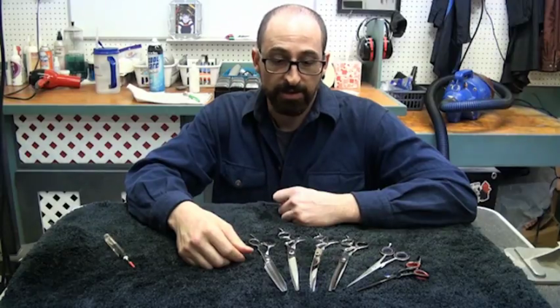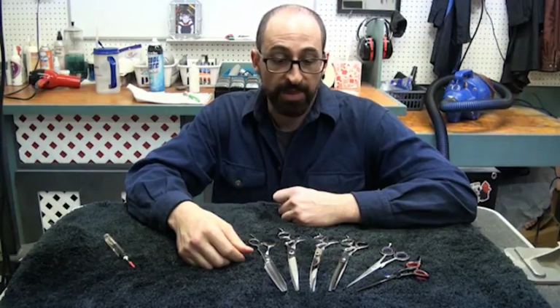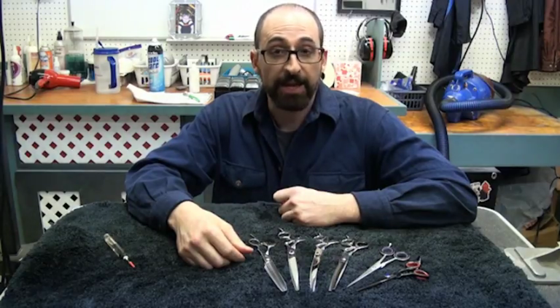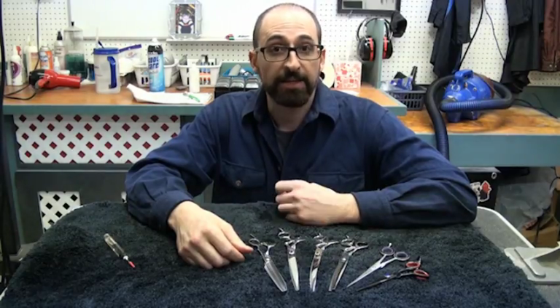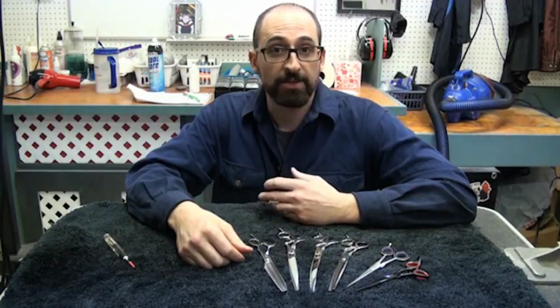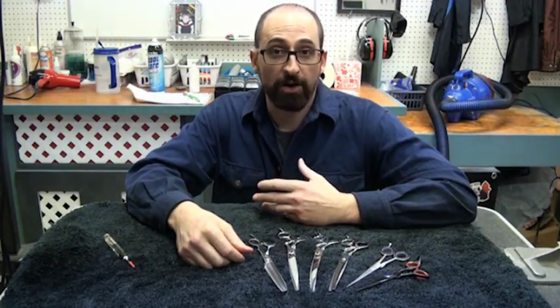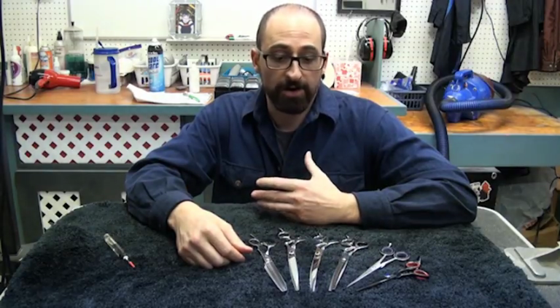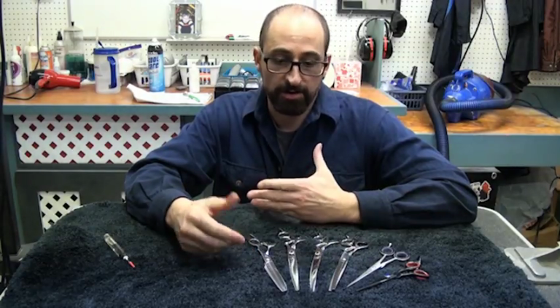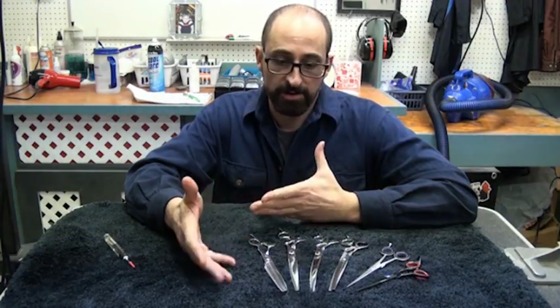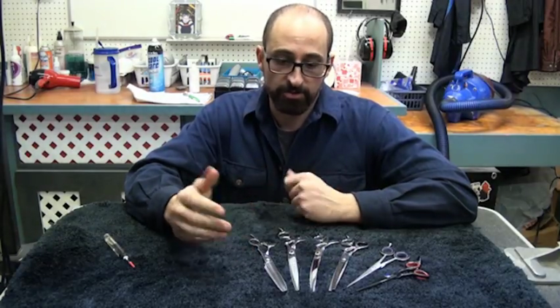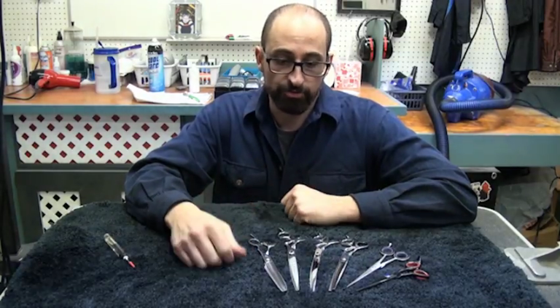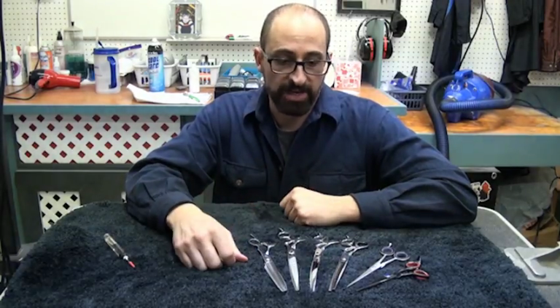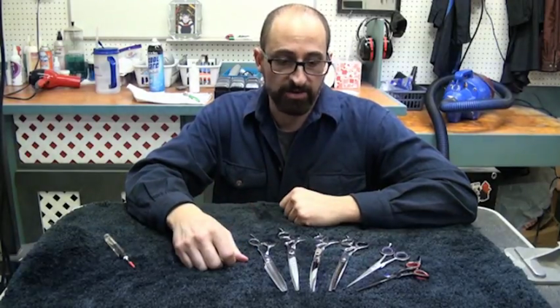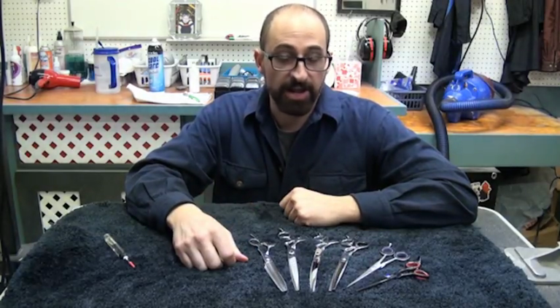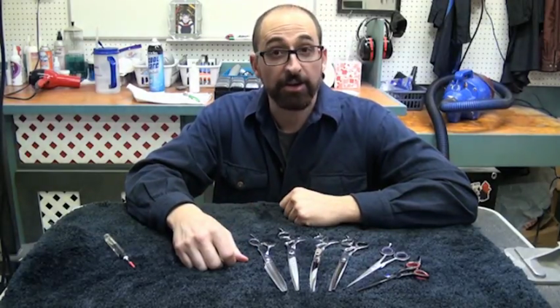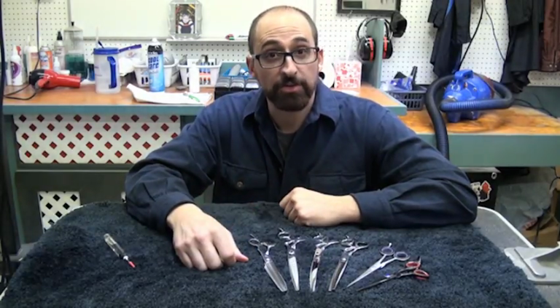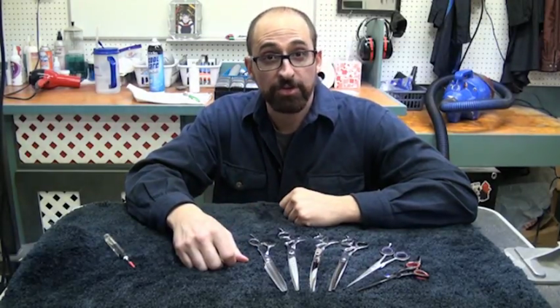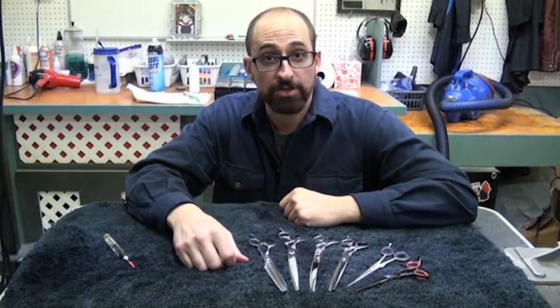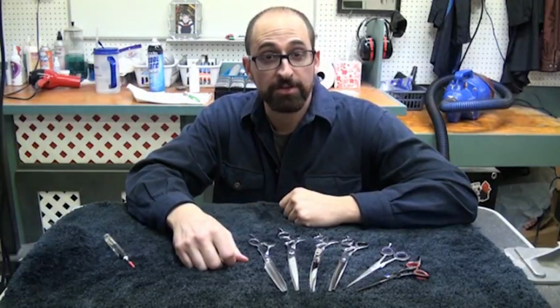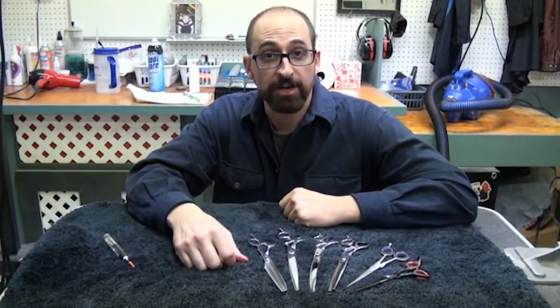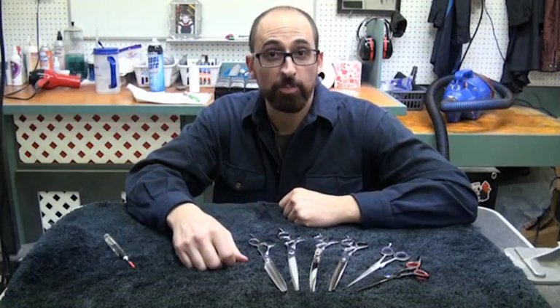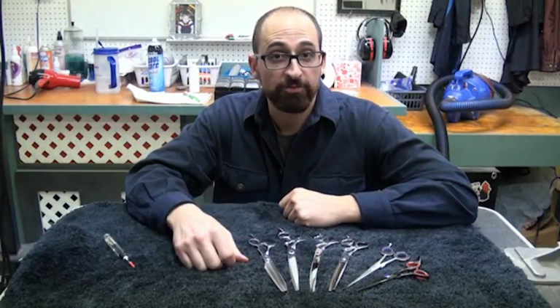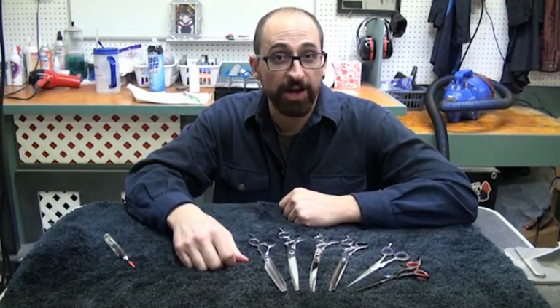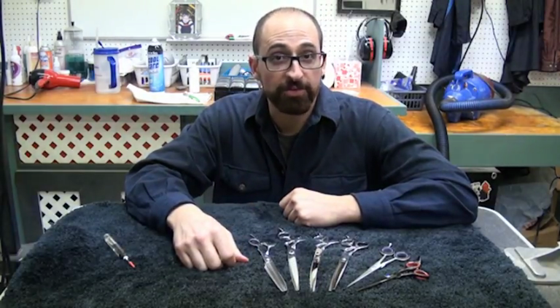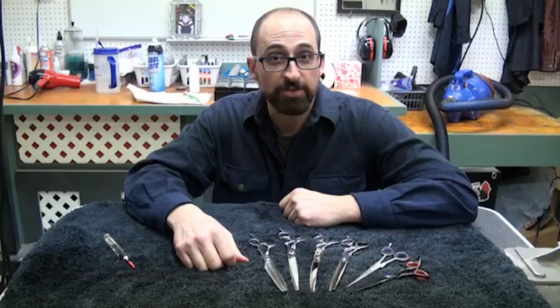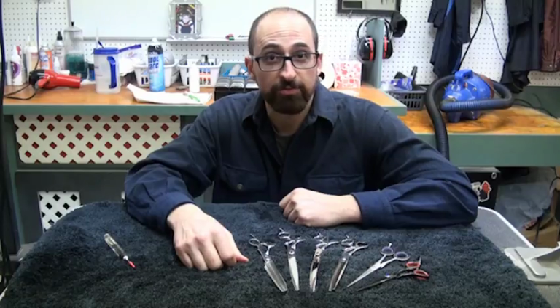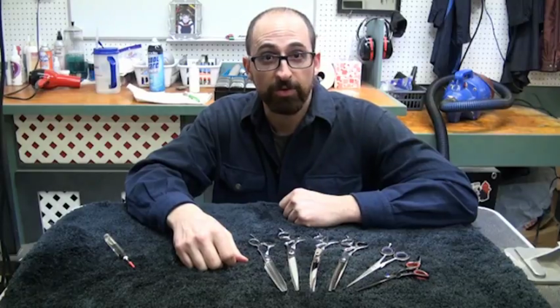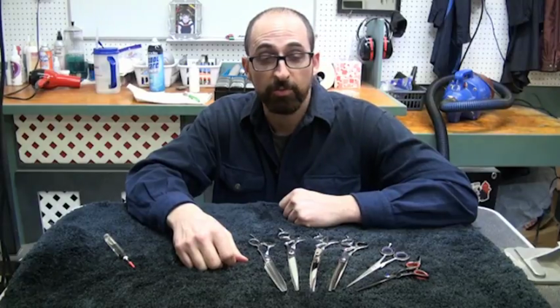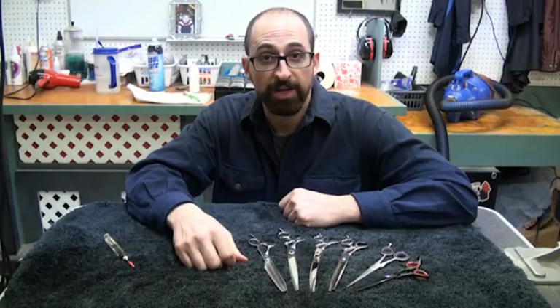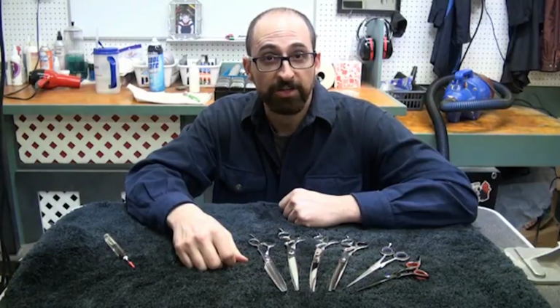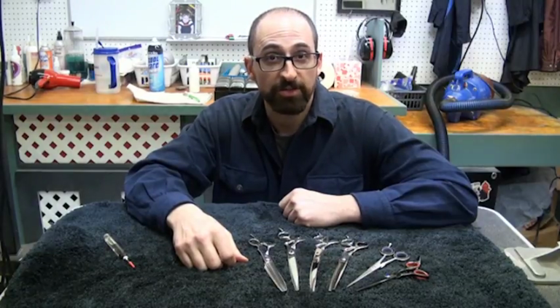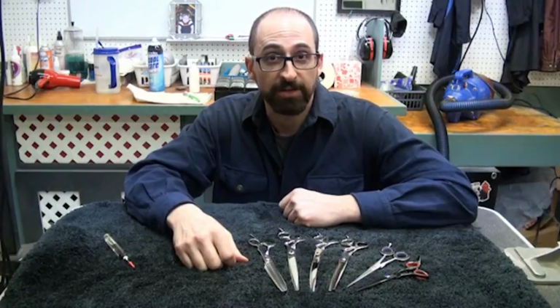That is our training on how to tune your shears. I hope you found this useful, and we'll catch you later.